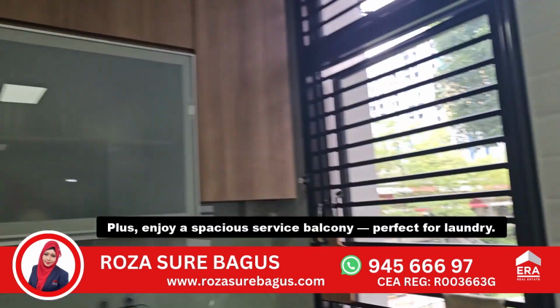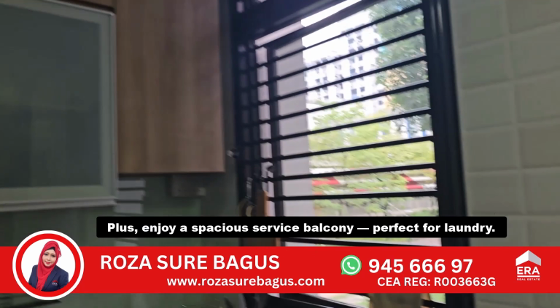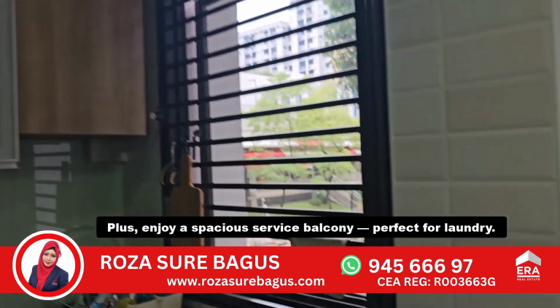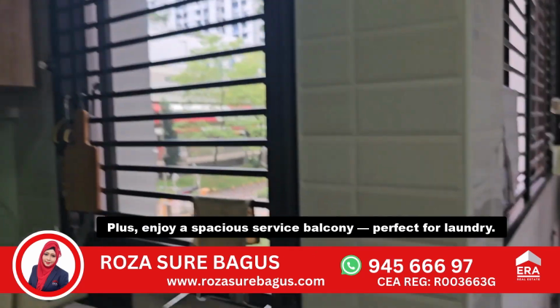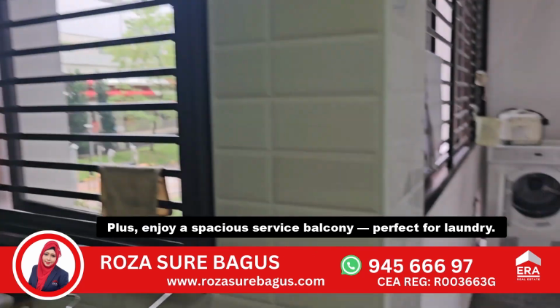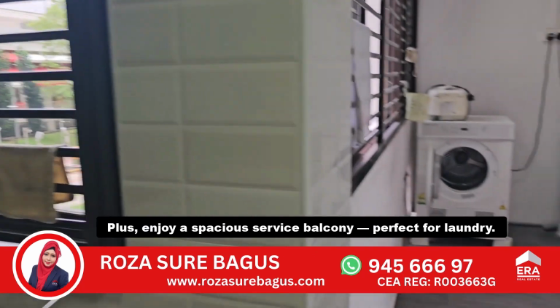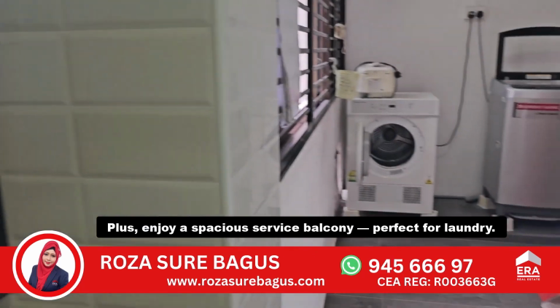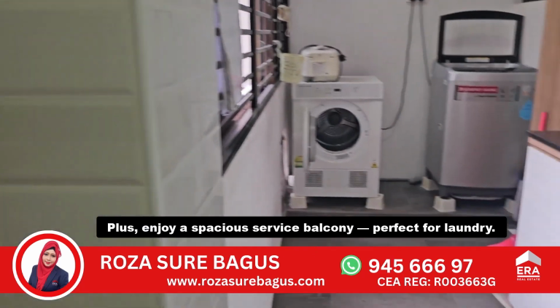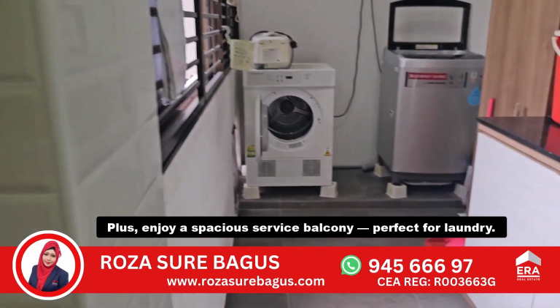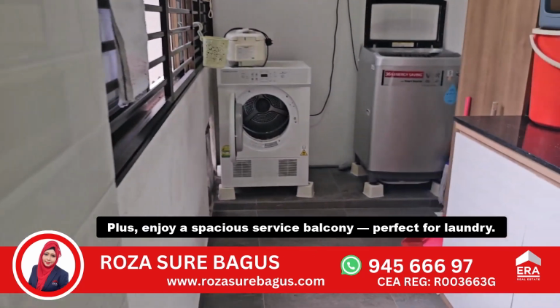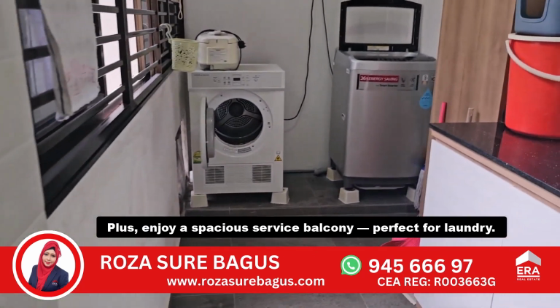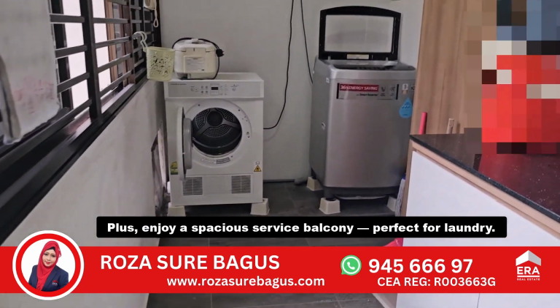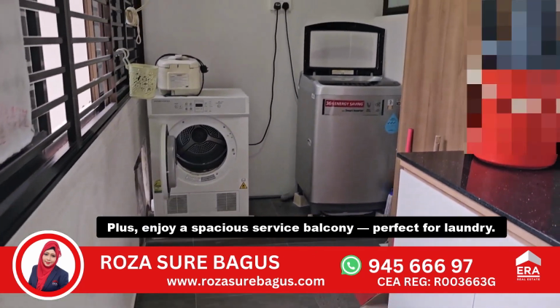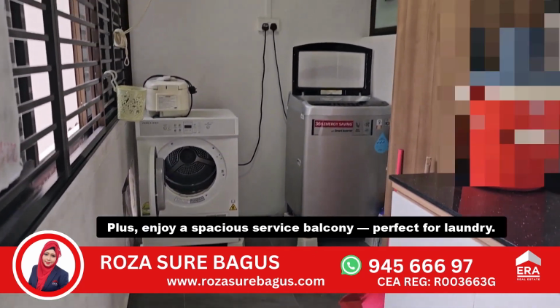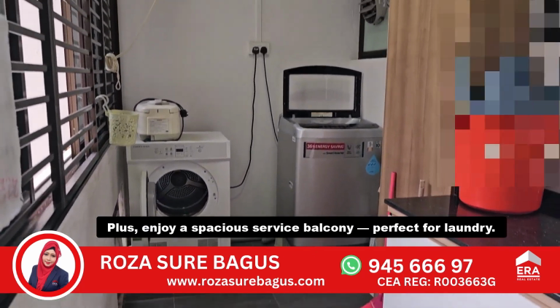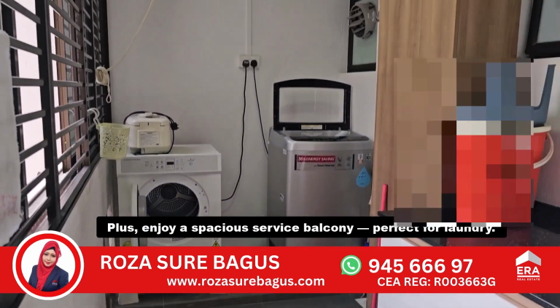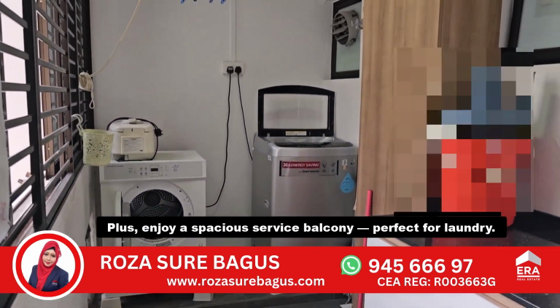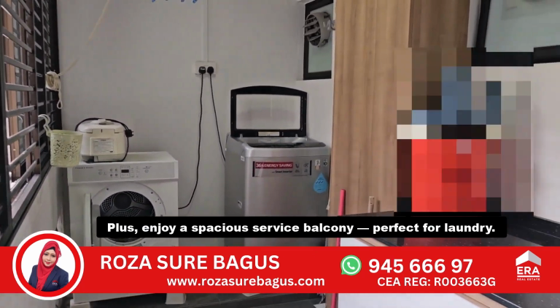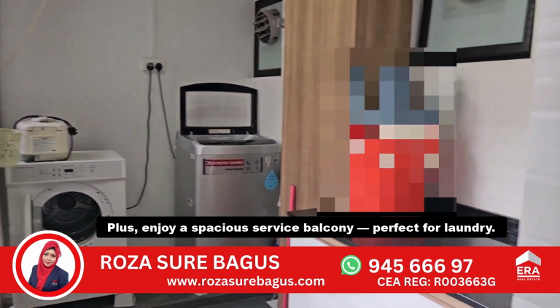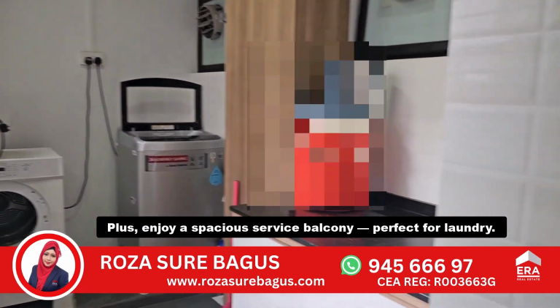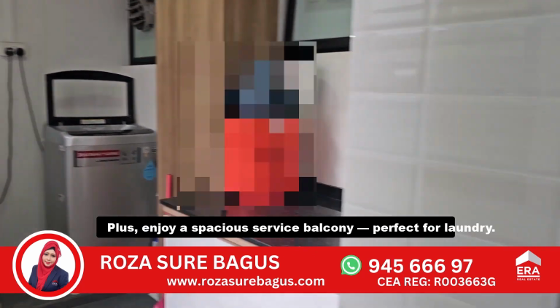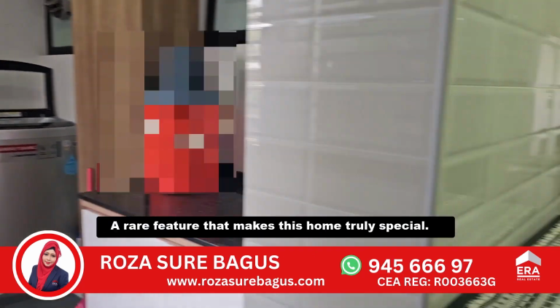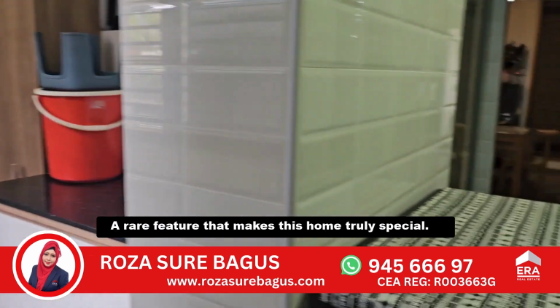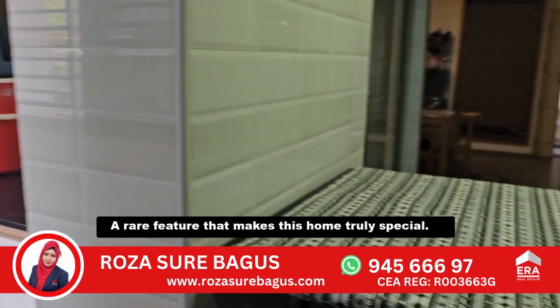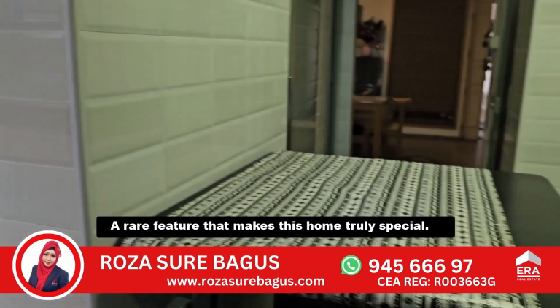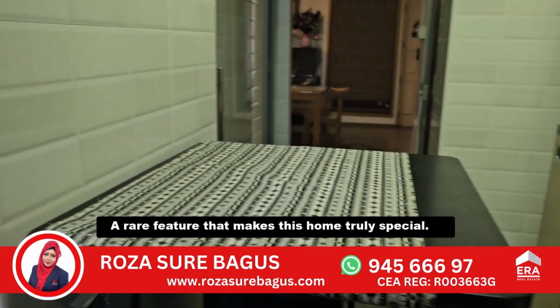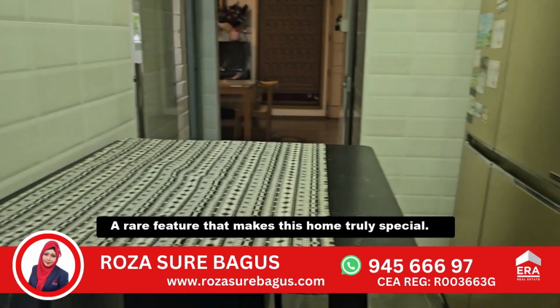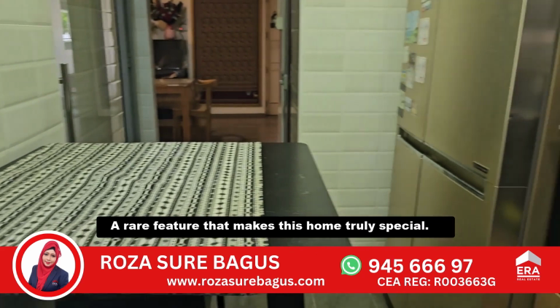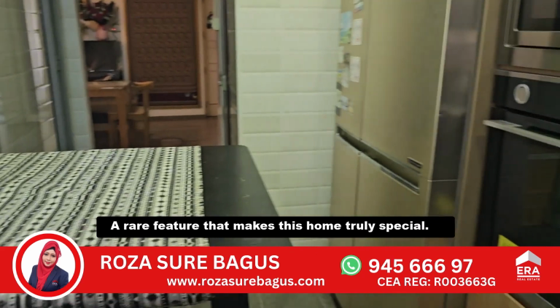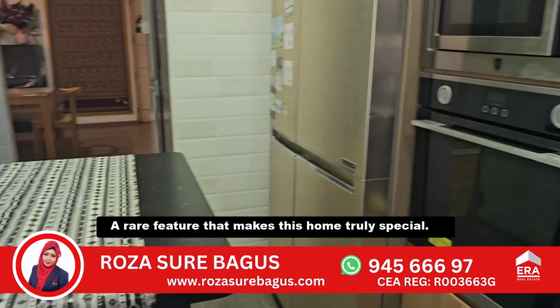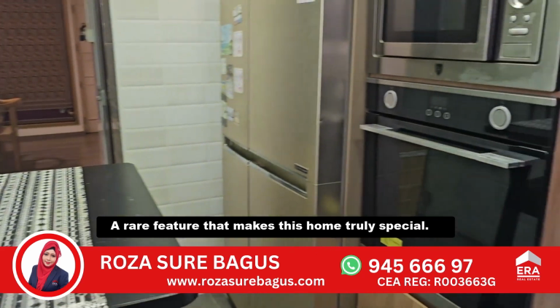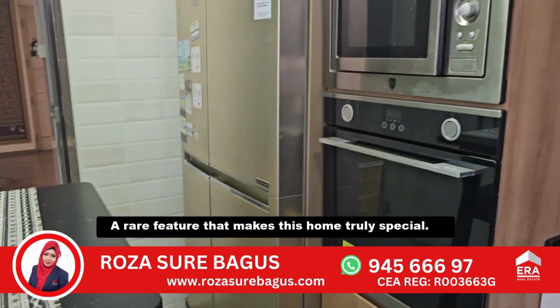First, enjoy a spacious service balcony, perfect for laundry — a rare feature that makes this home truly special.